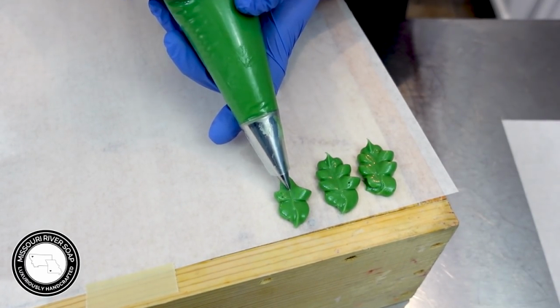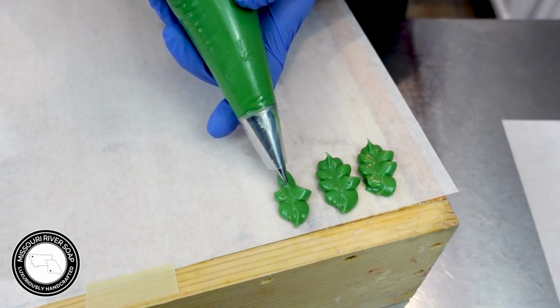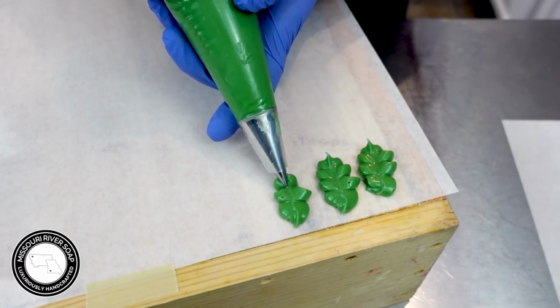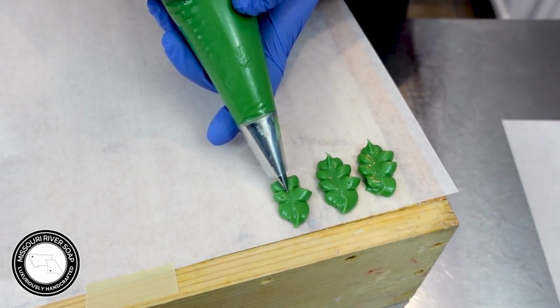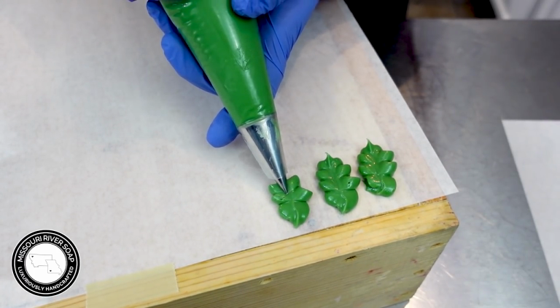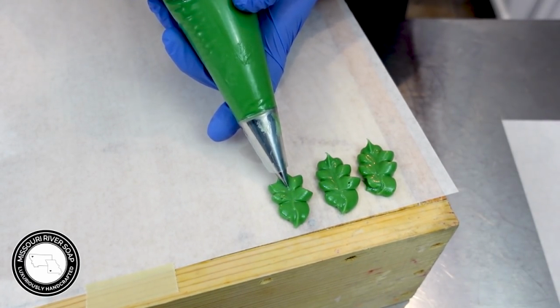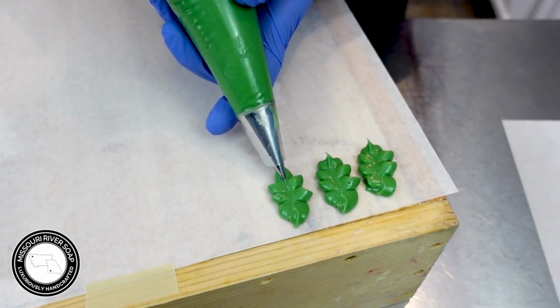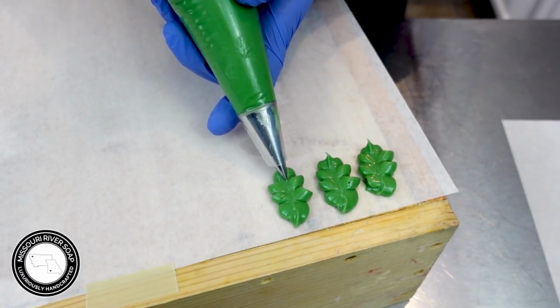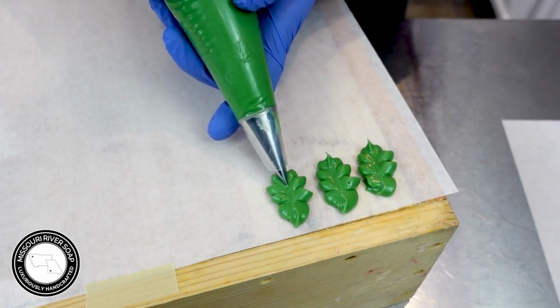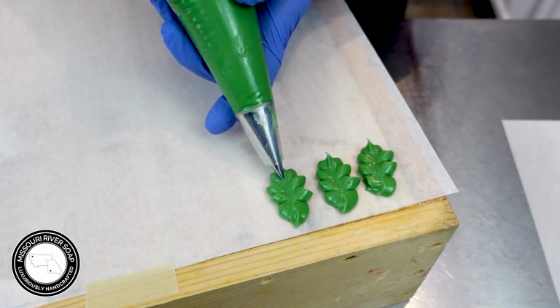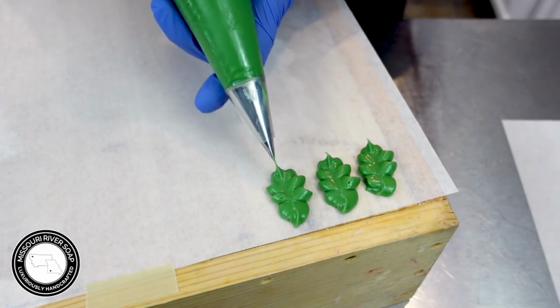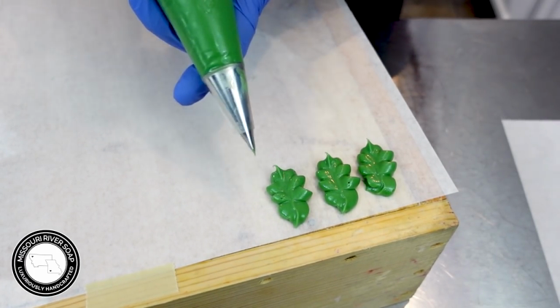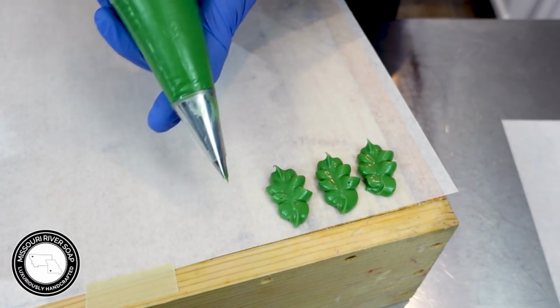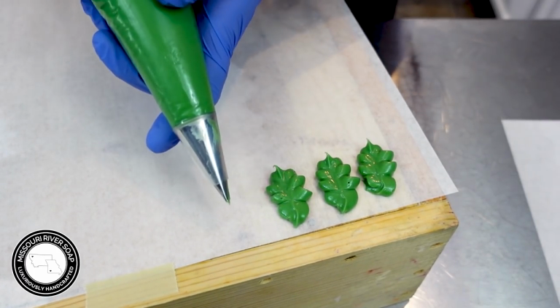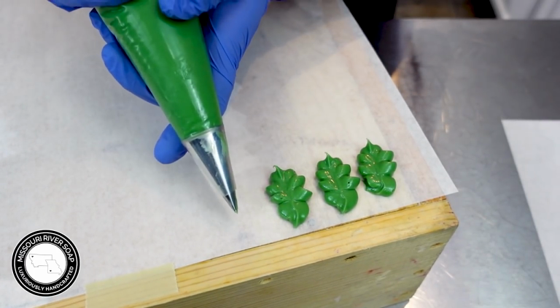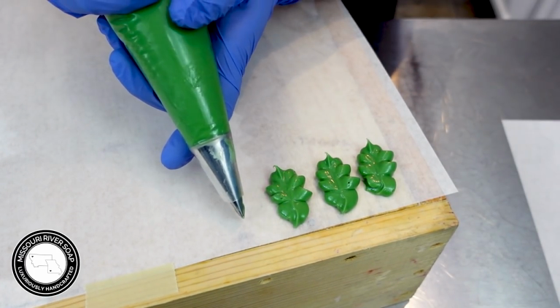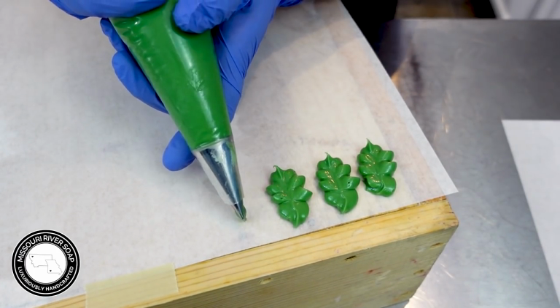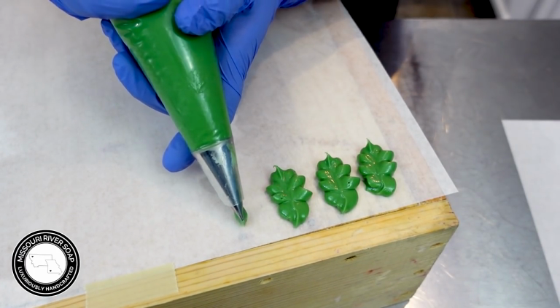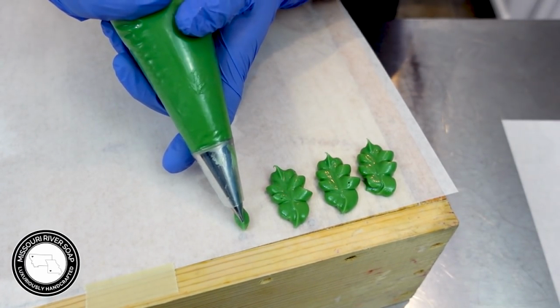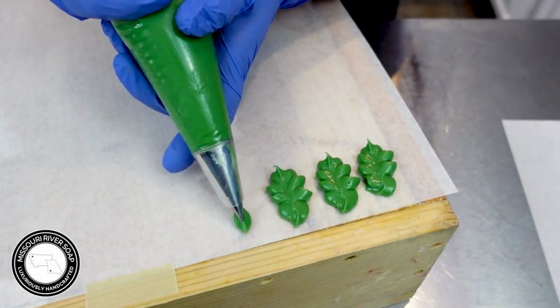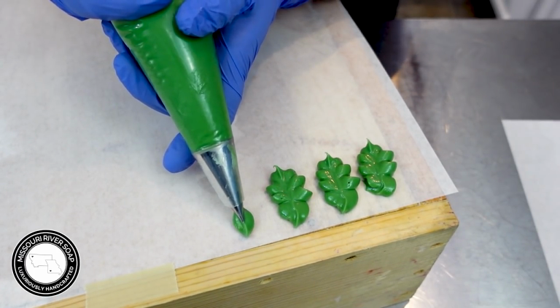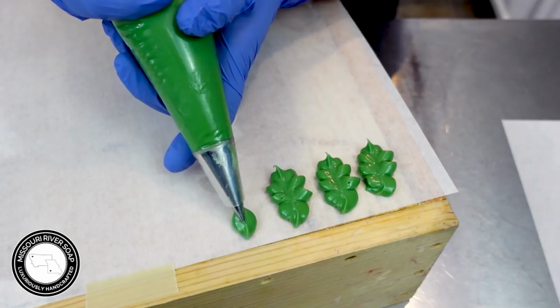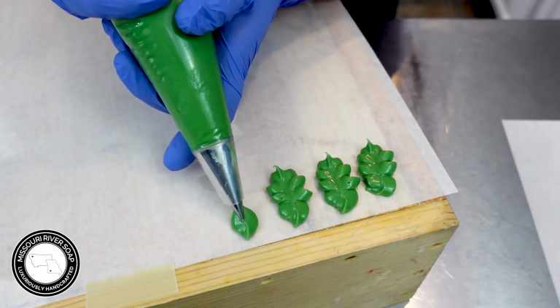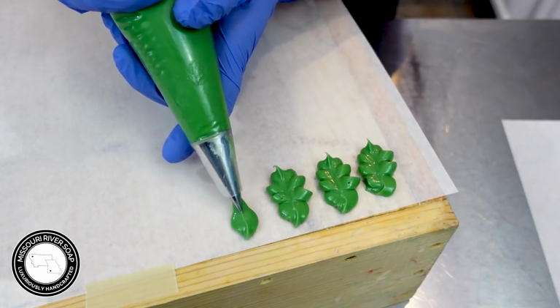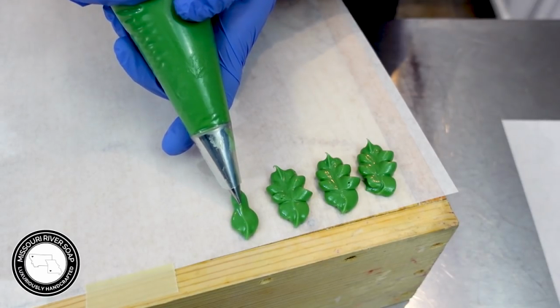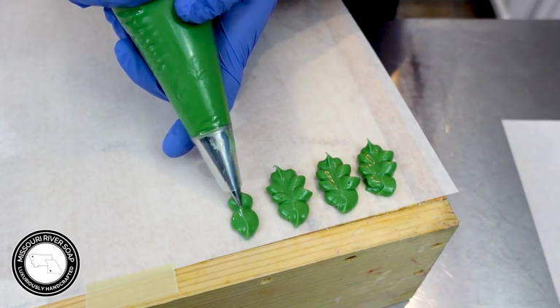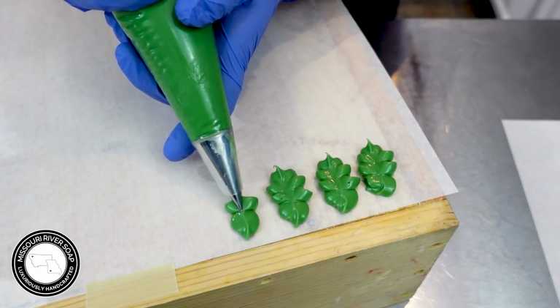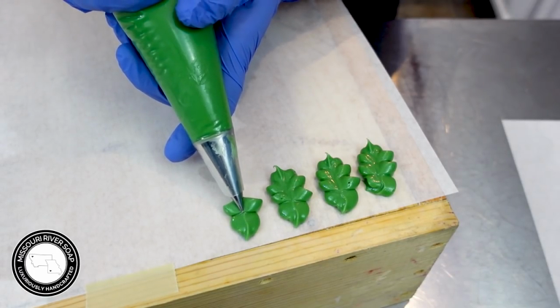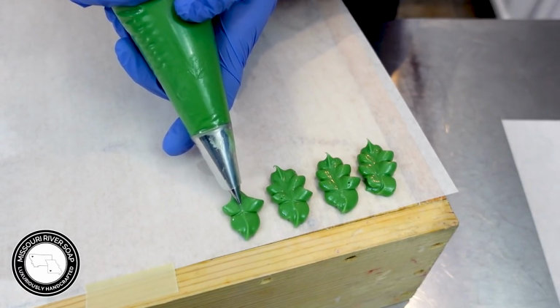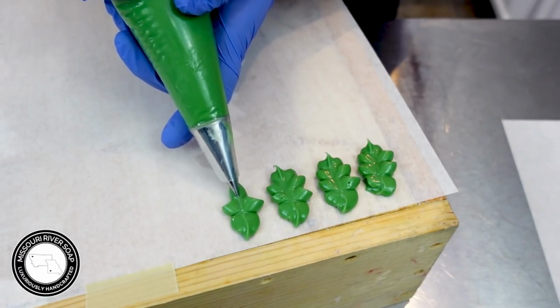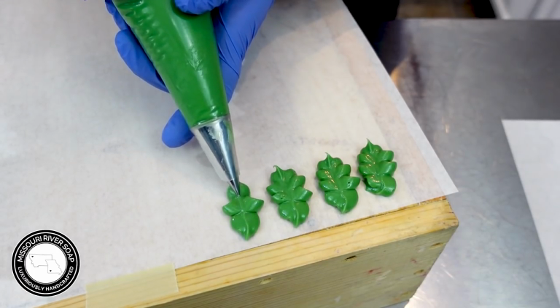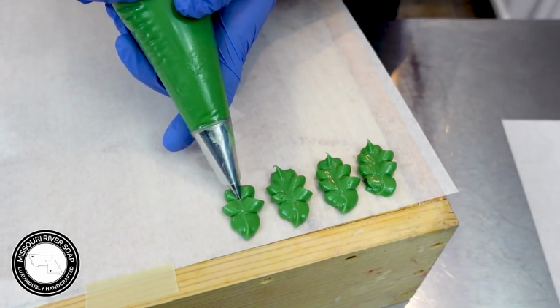I prefer to do the piping ahead of time just so that I can pick out the best ones to put on the soap.